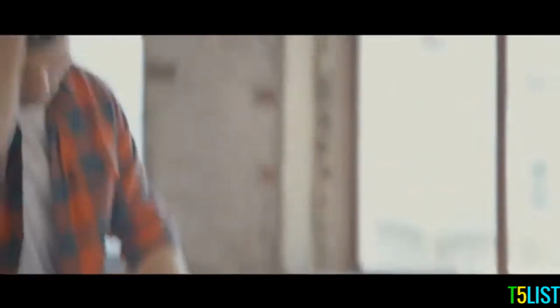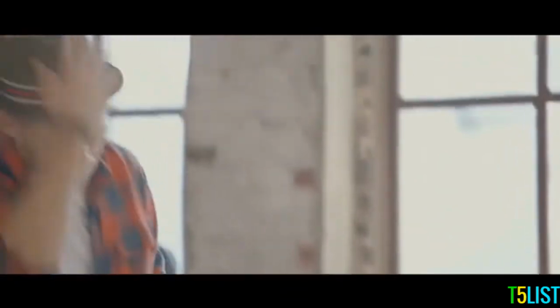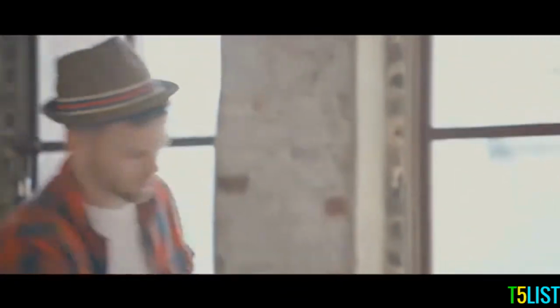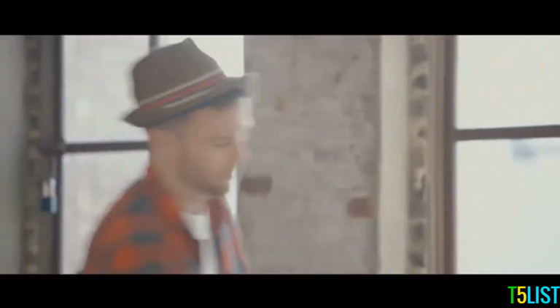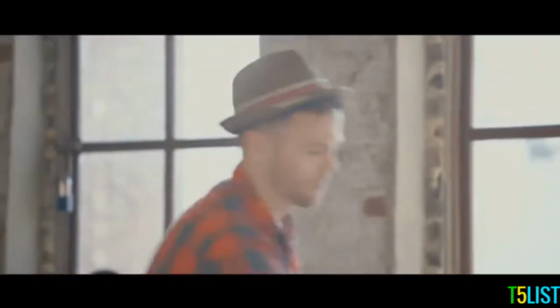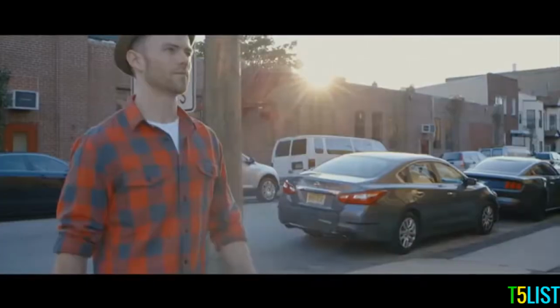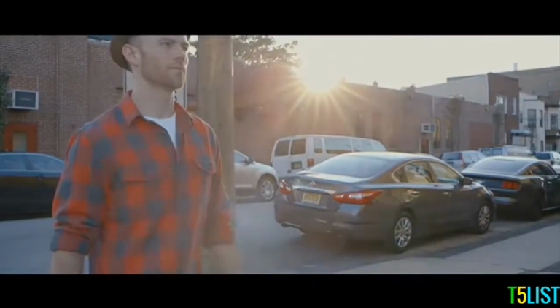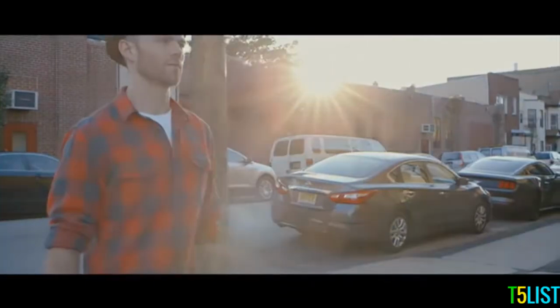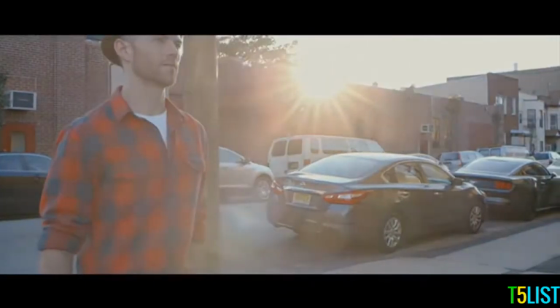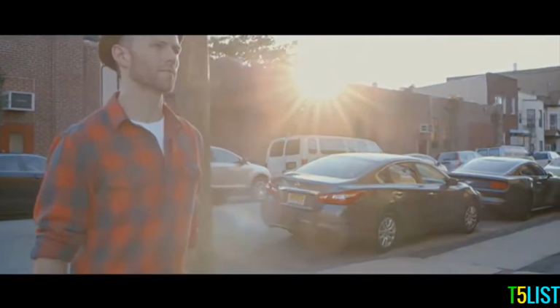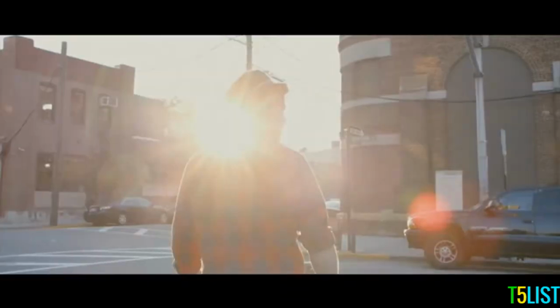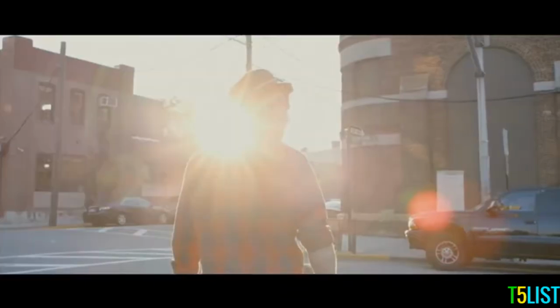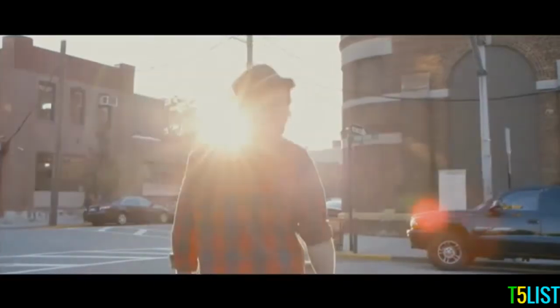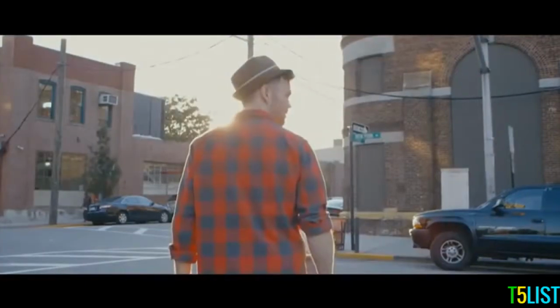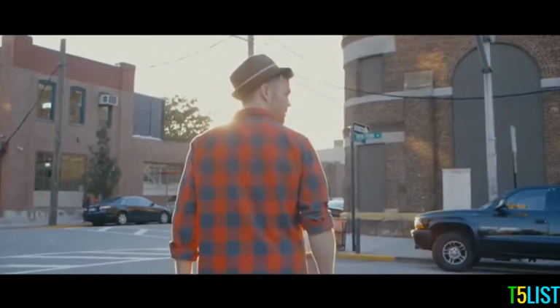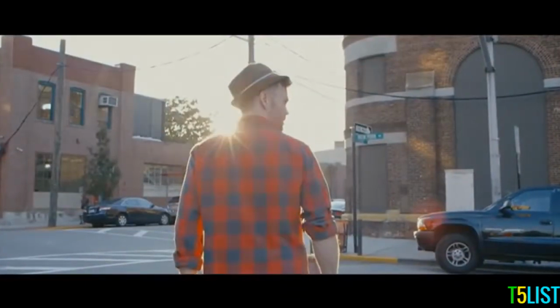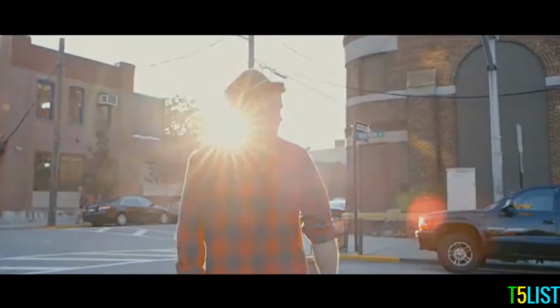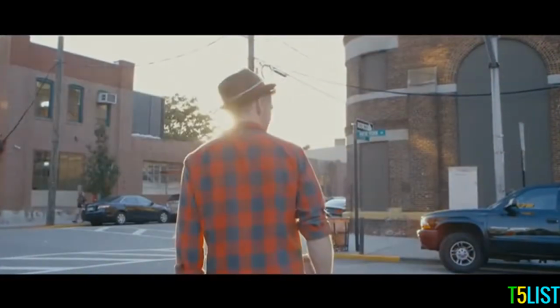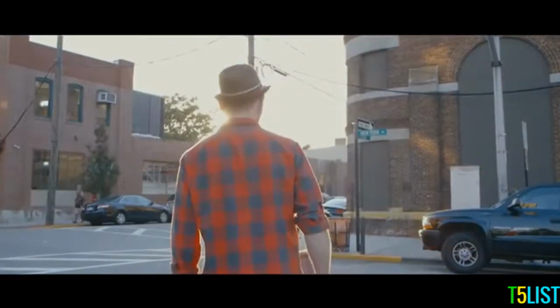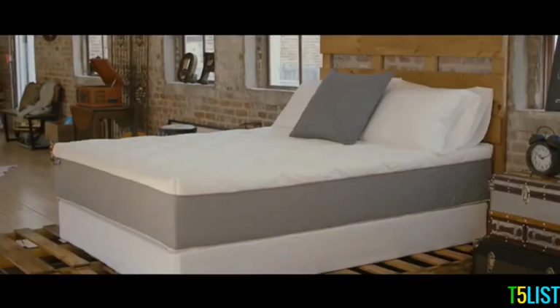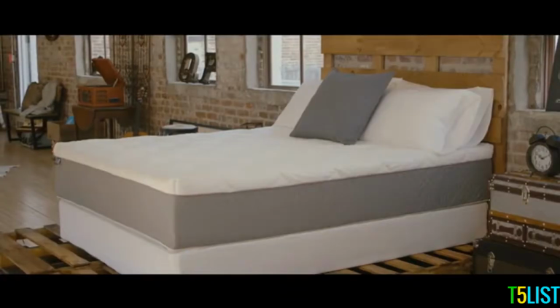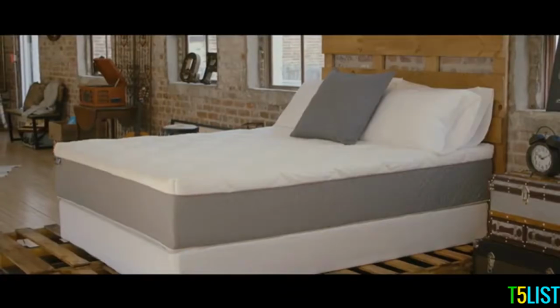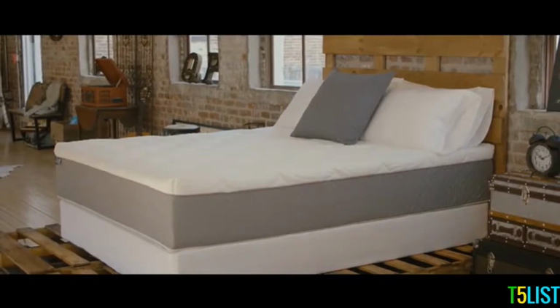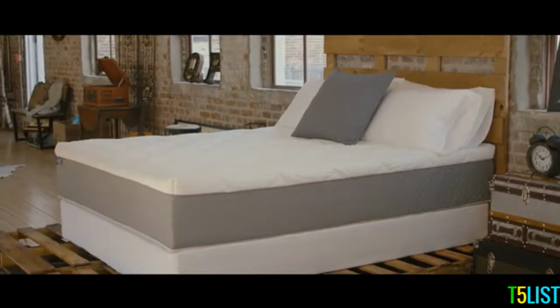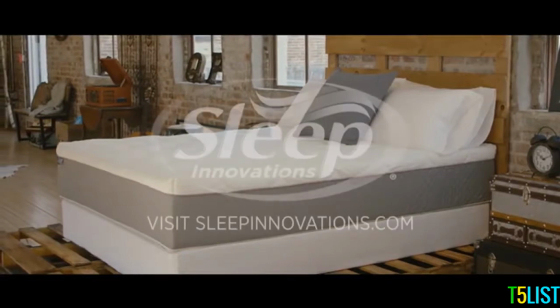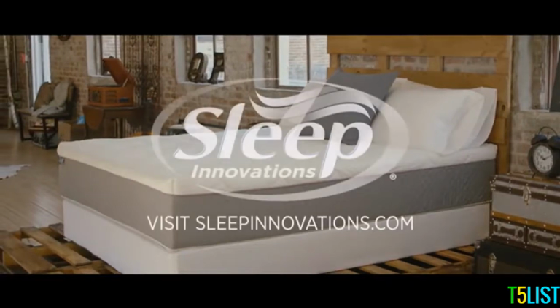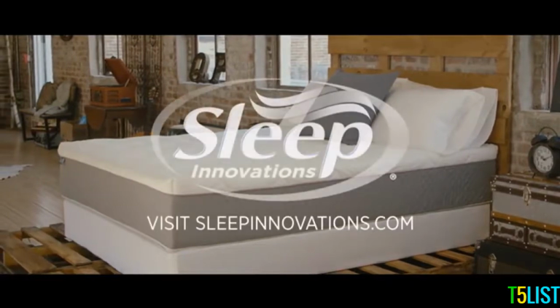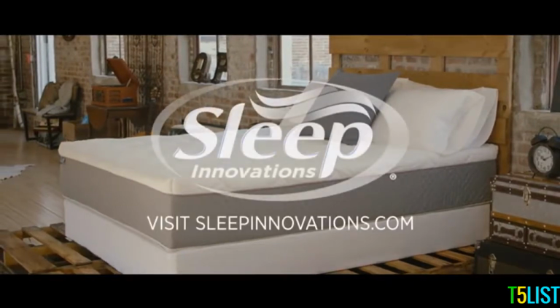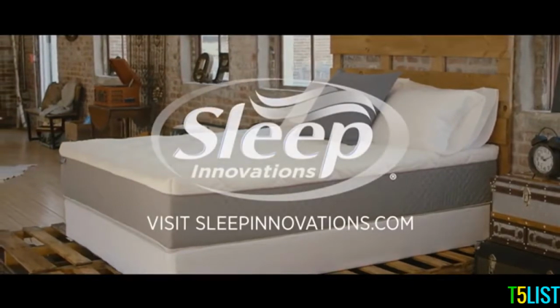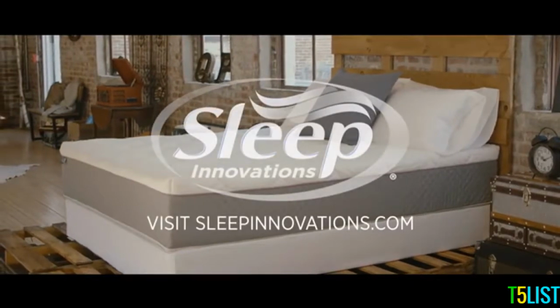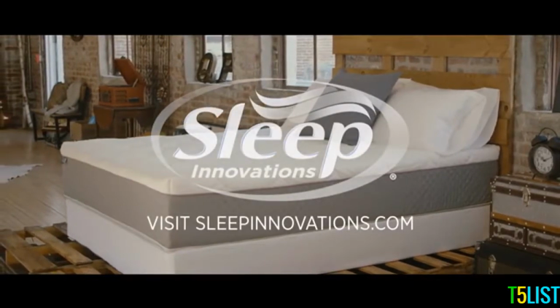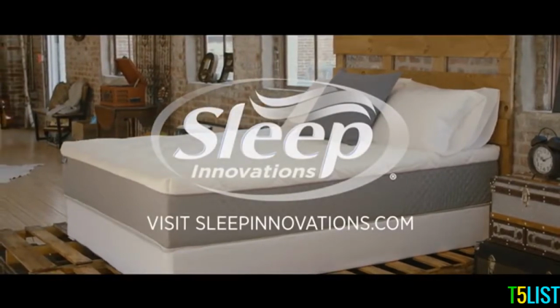There's no way one mattress can fit all people, not when we're all so beautifully unique. I found my fit. Find yours.